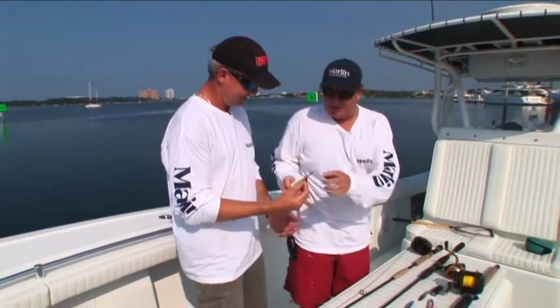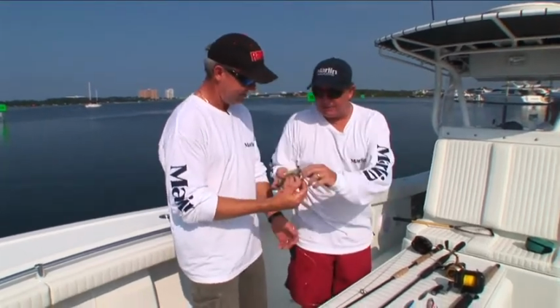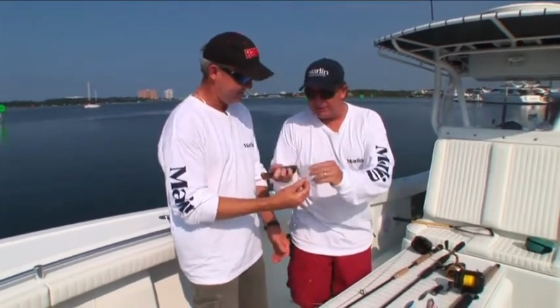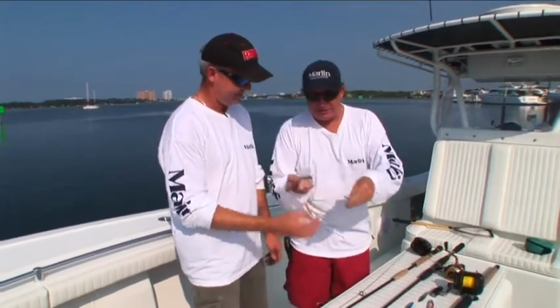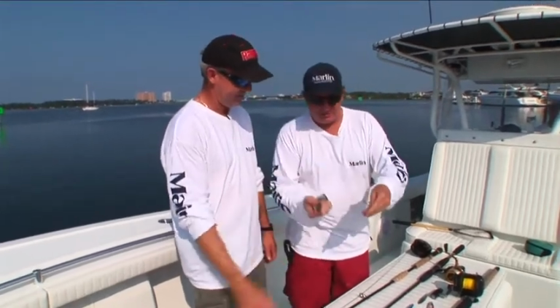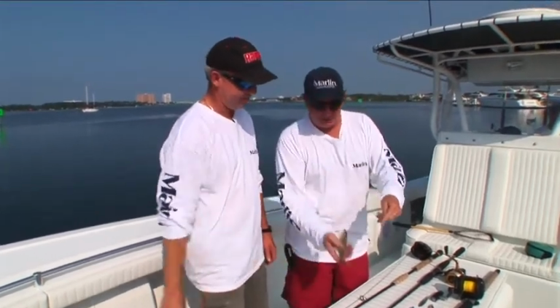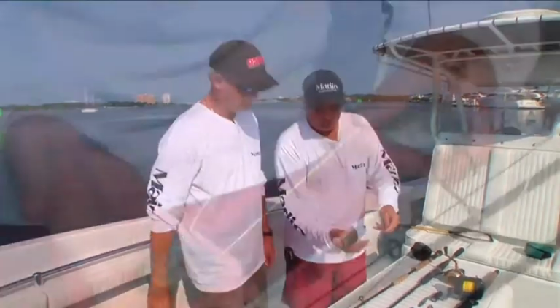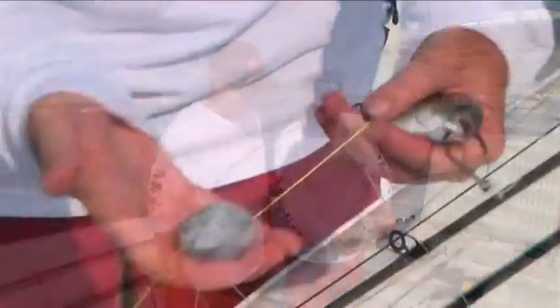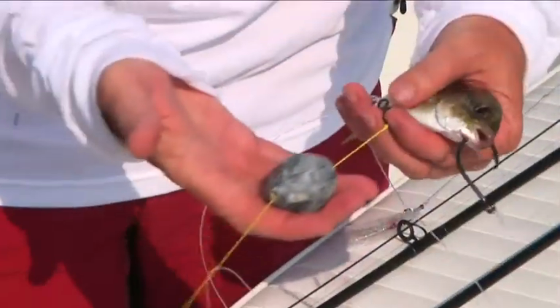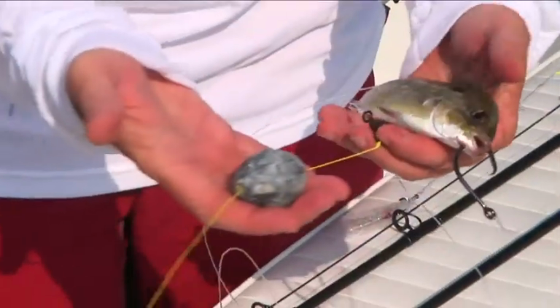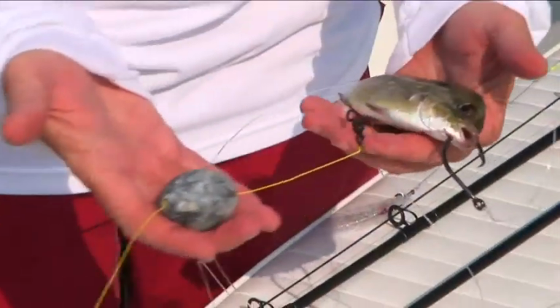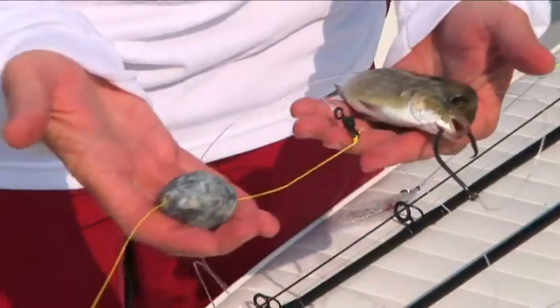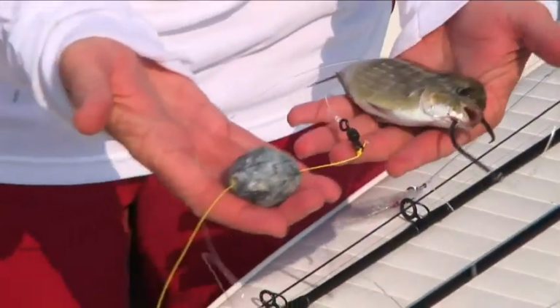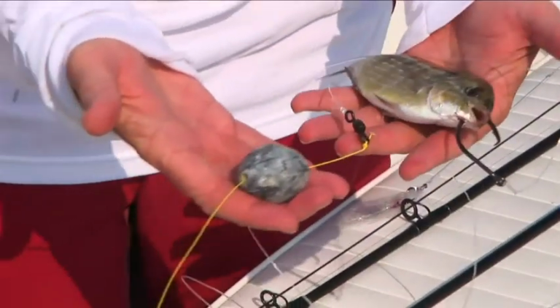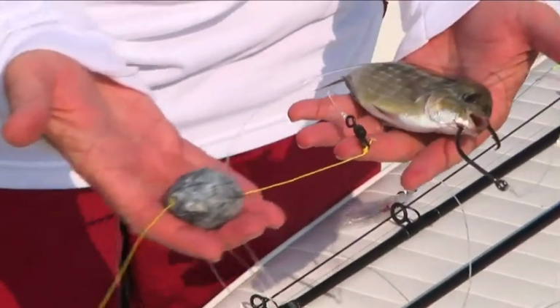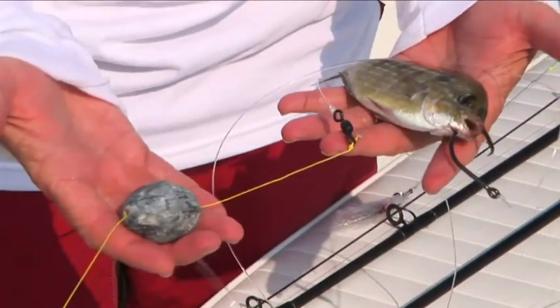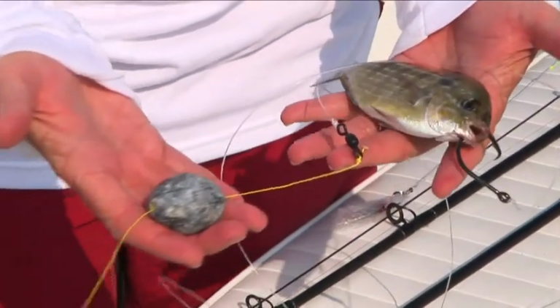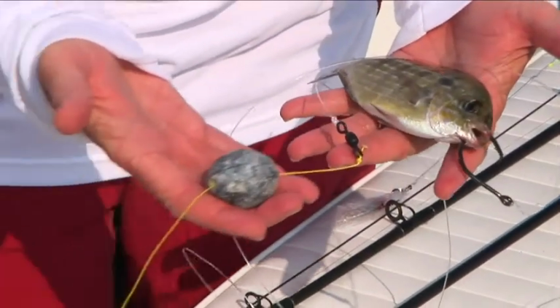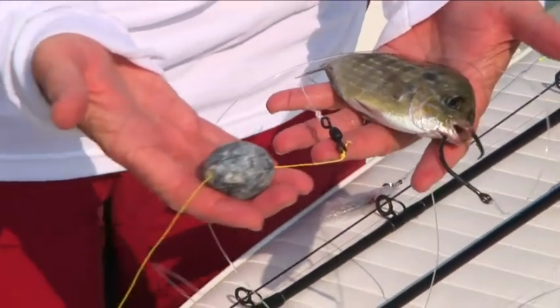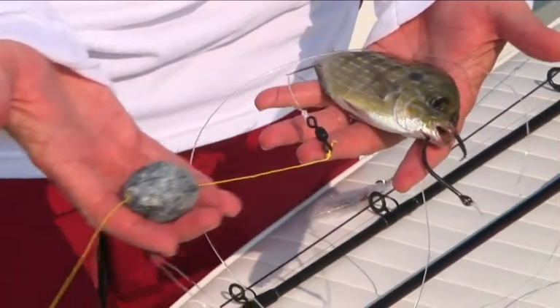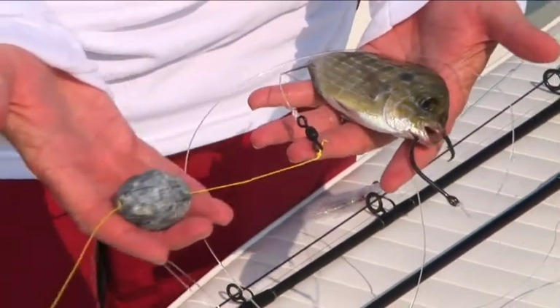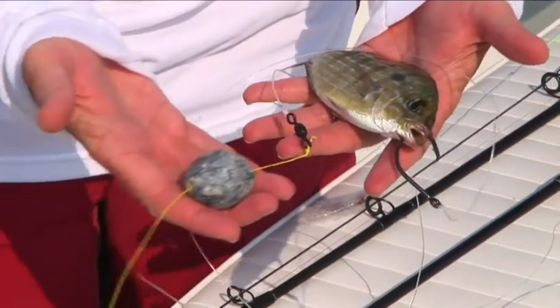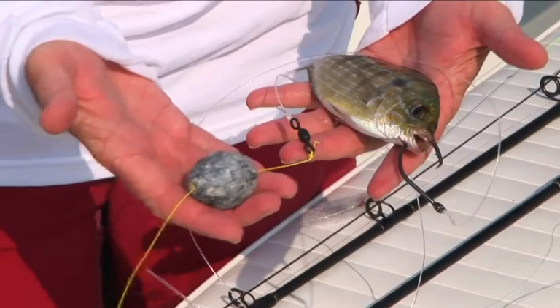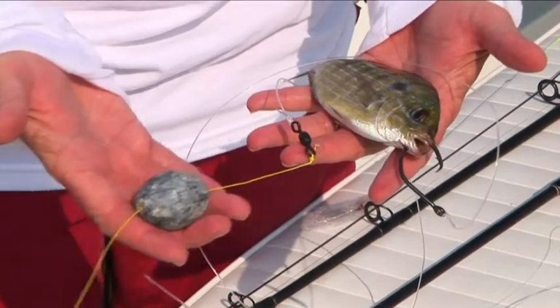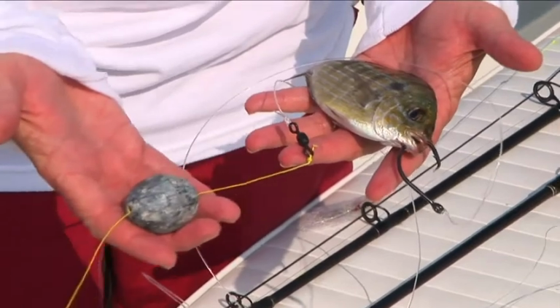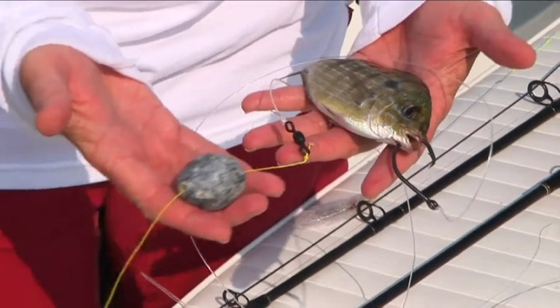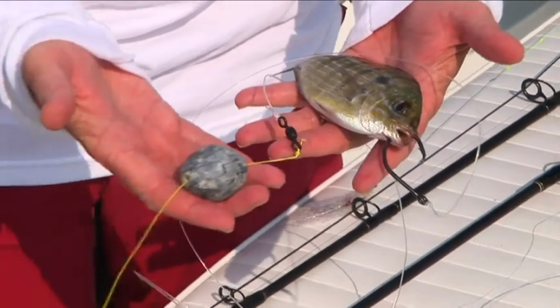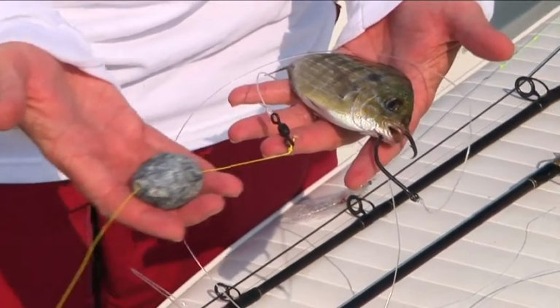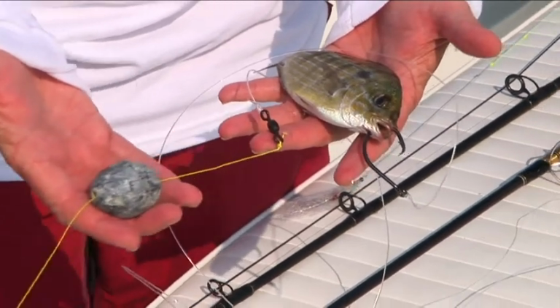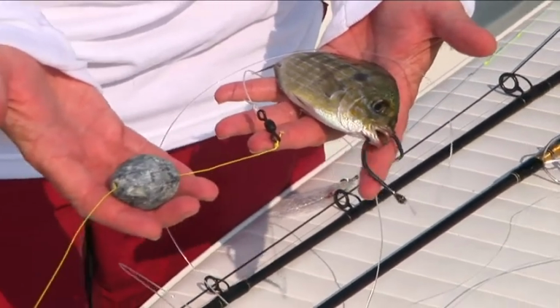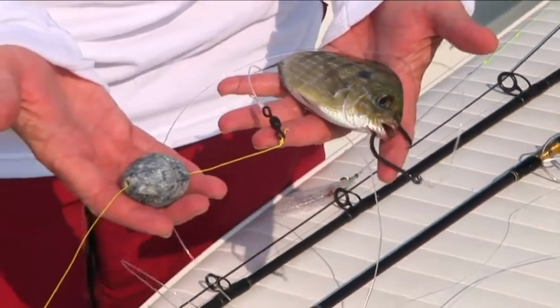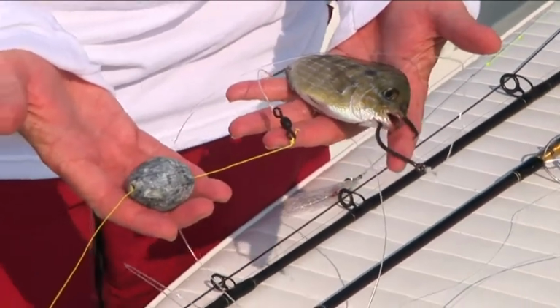We're going to put this guy on a circle hook, right up through the head there. That's the preferred charter boat method right there. Beauty.